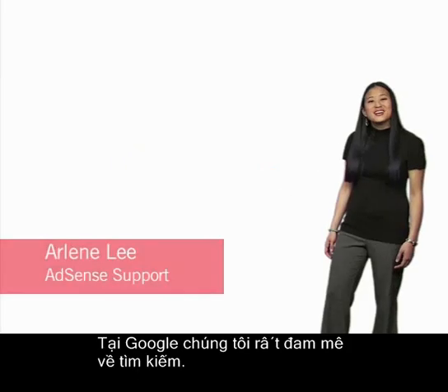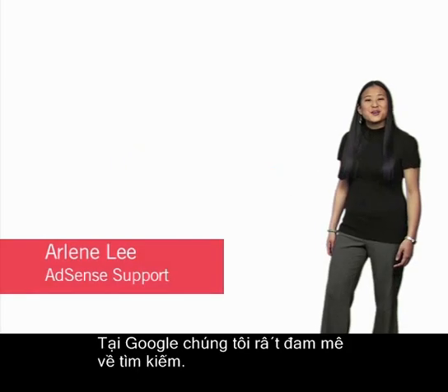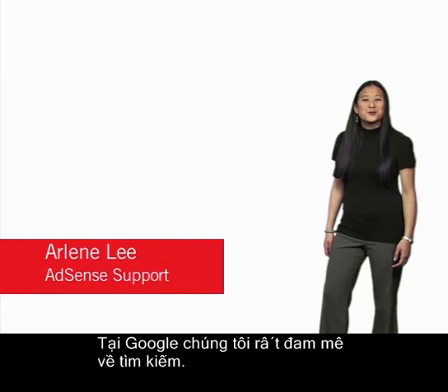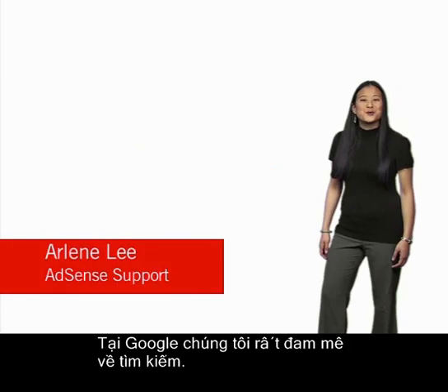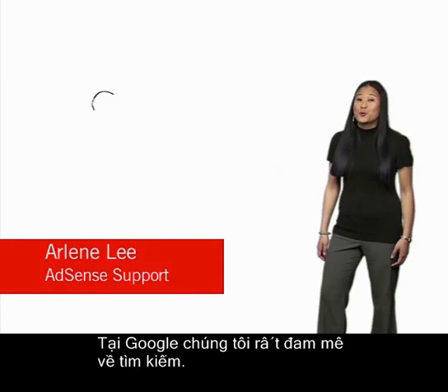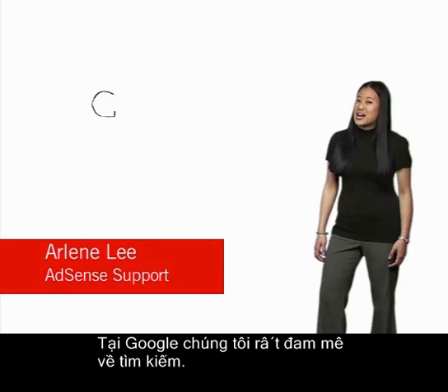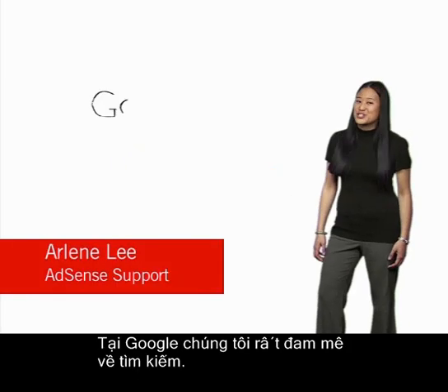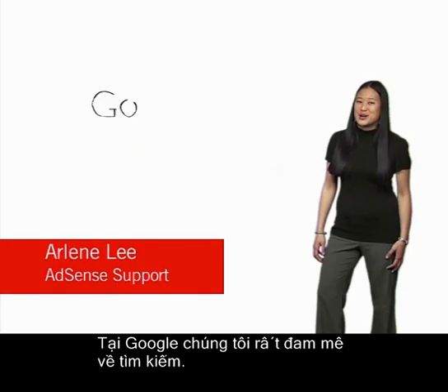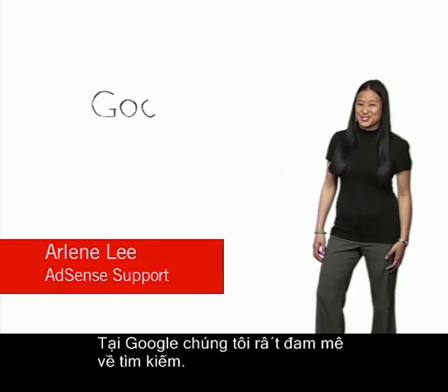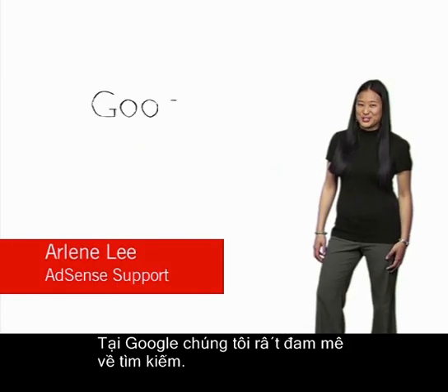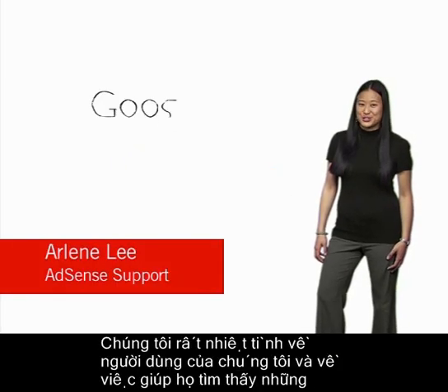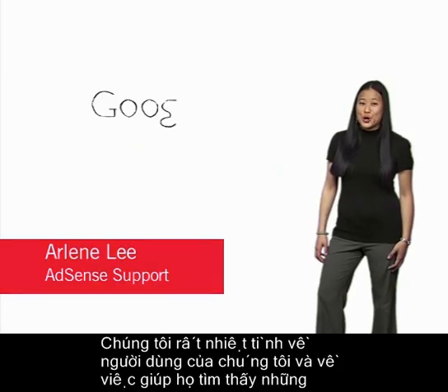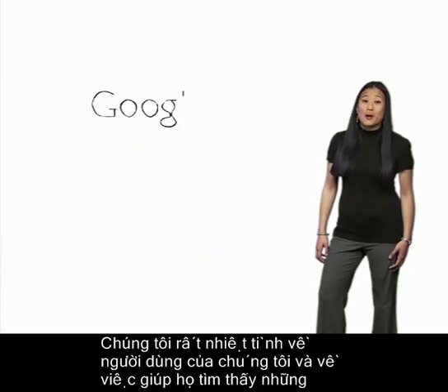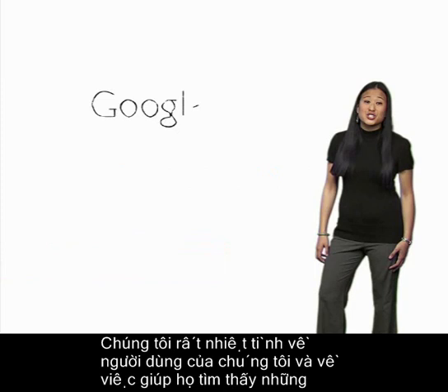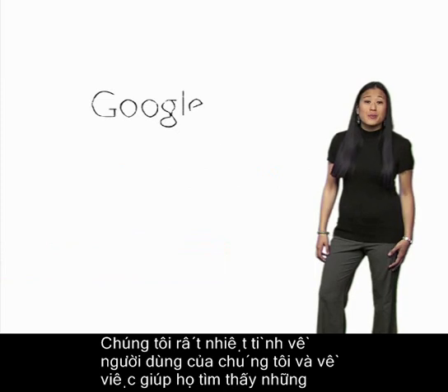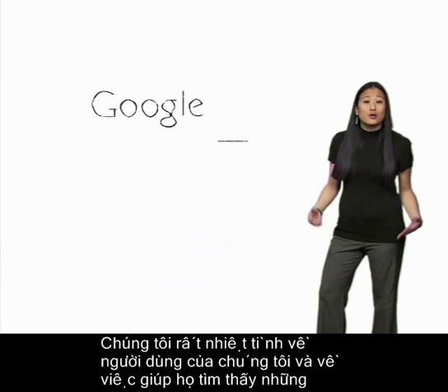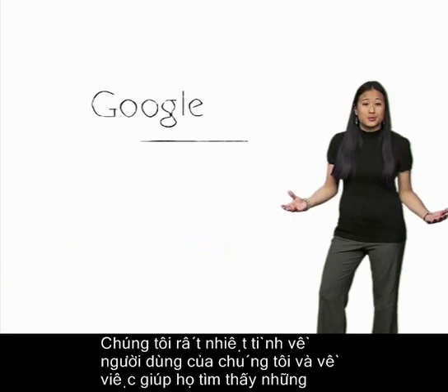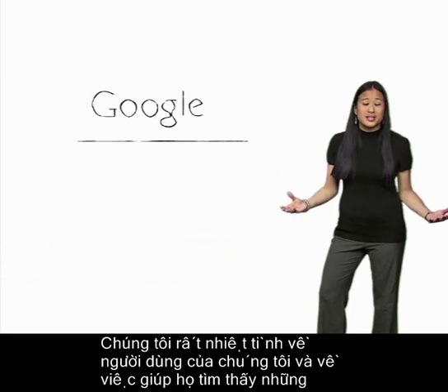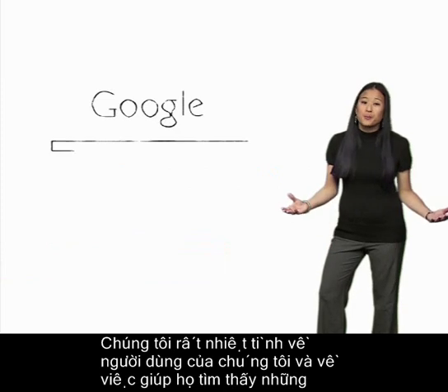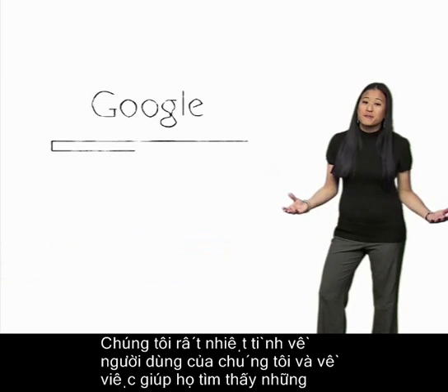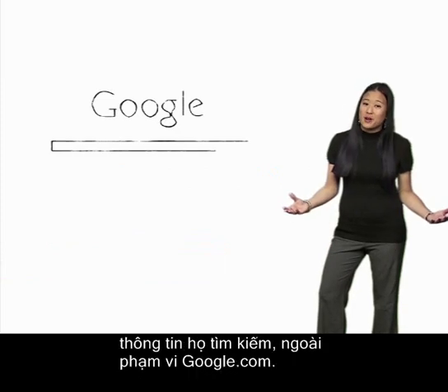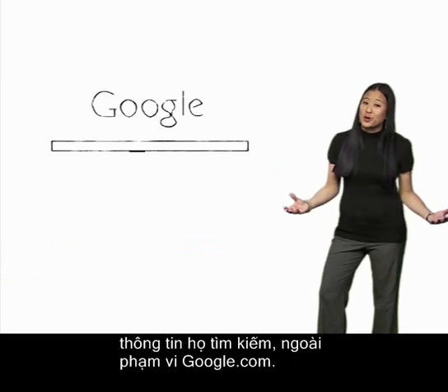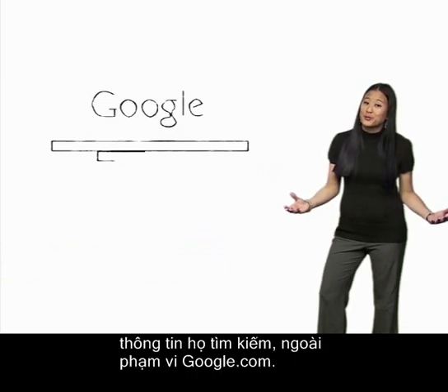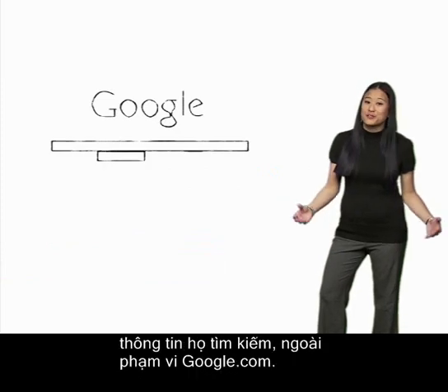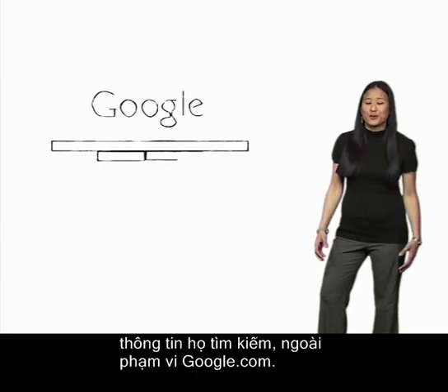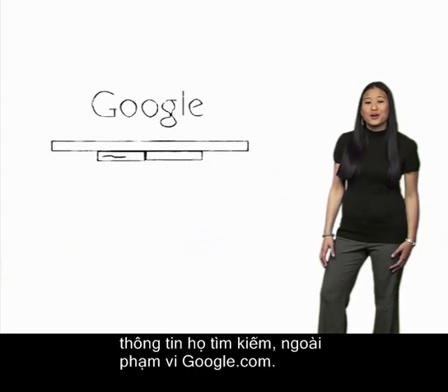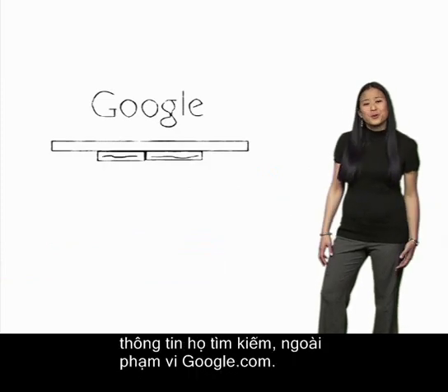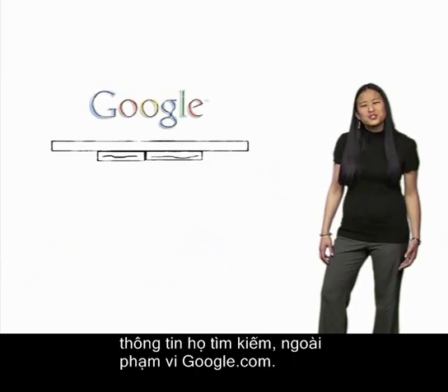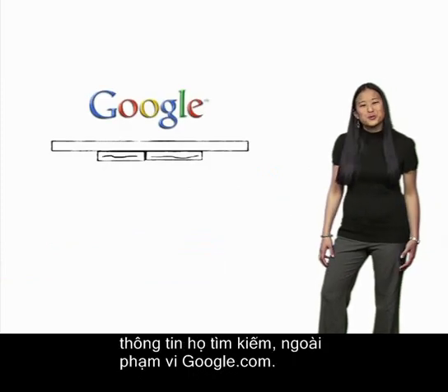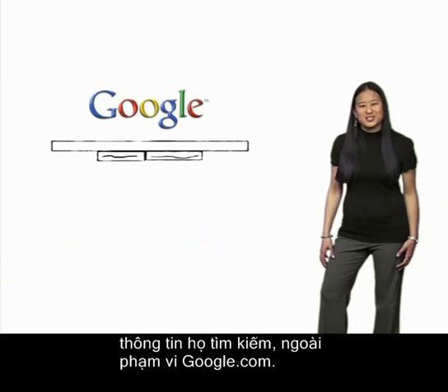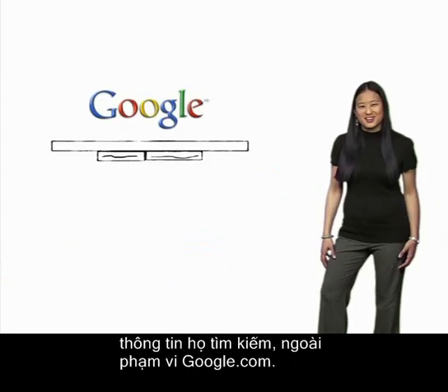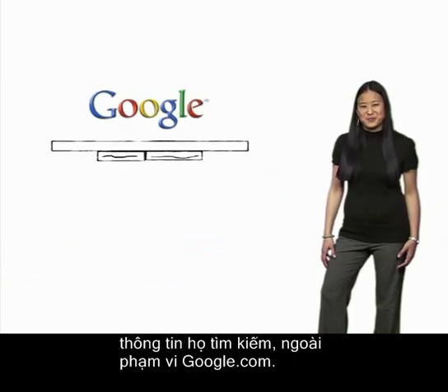Here at Google, we're passionate about search. We're passionate about our users and helping them find what they're looking for beyond just Google.com.